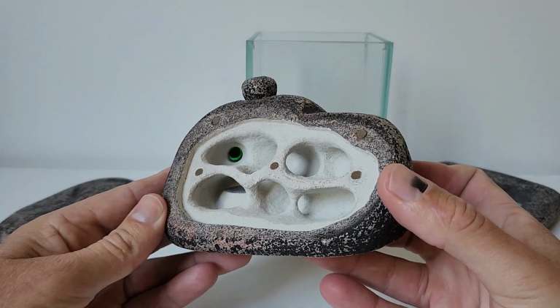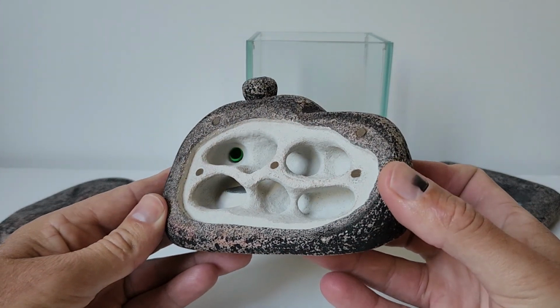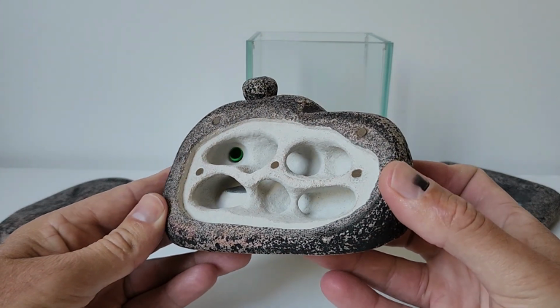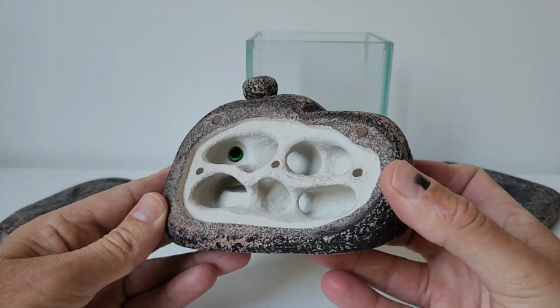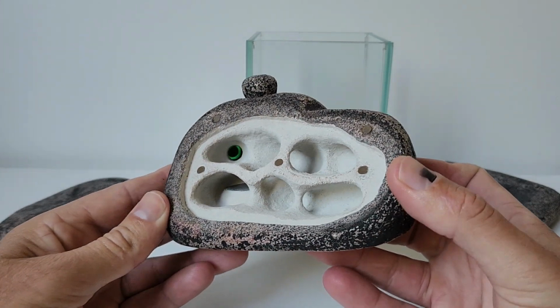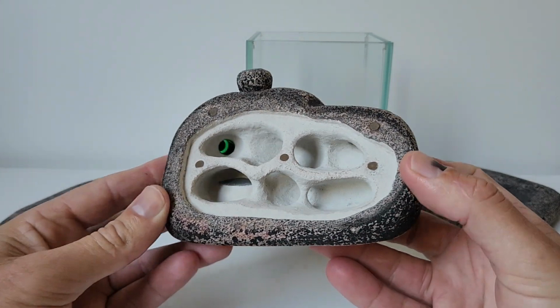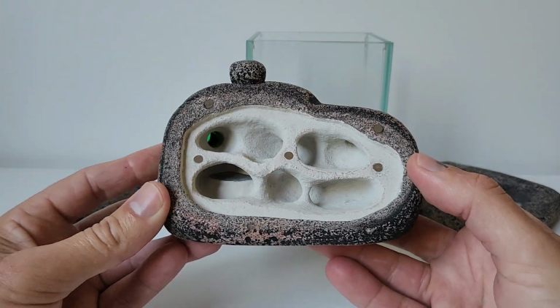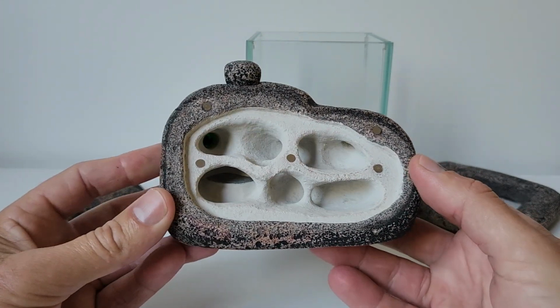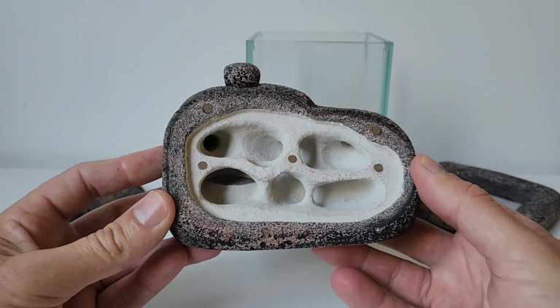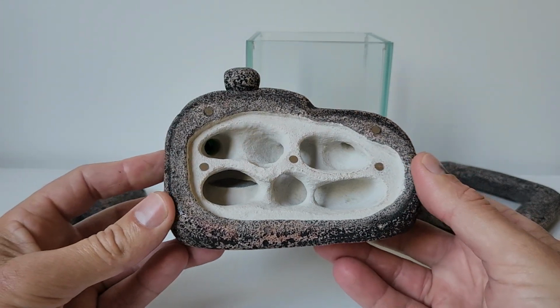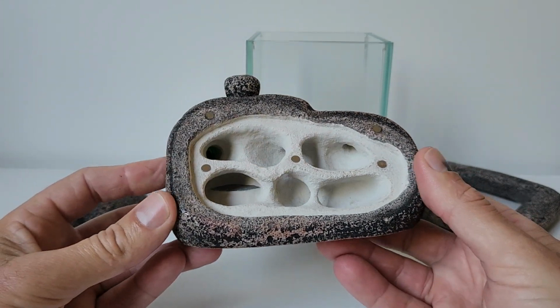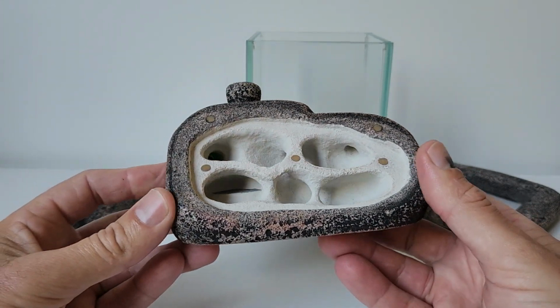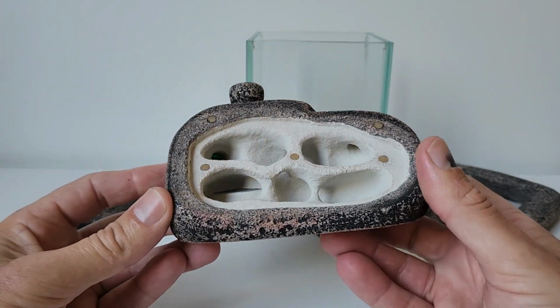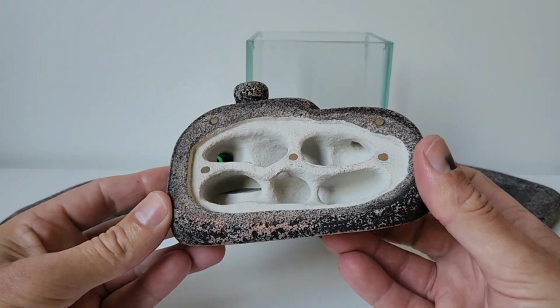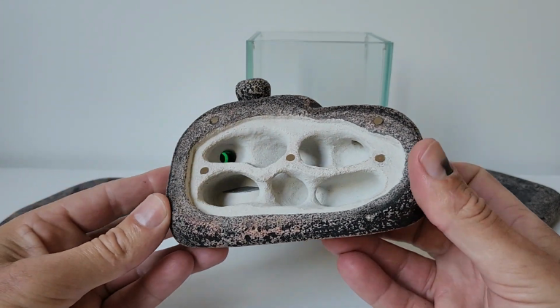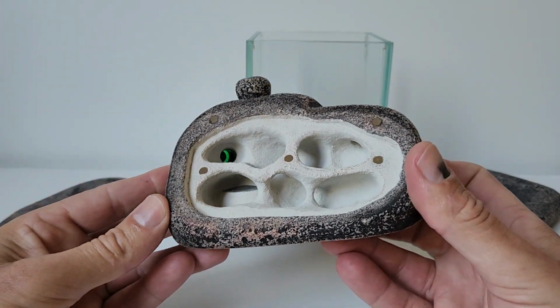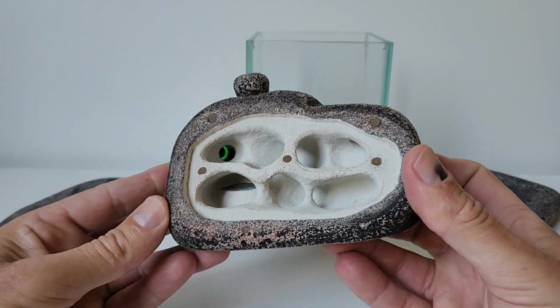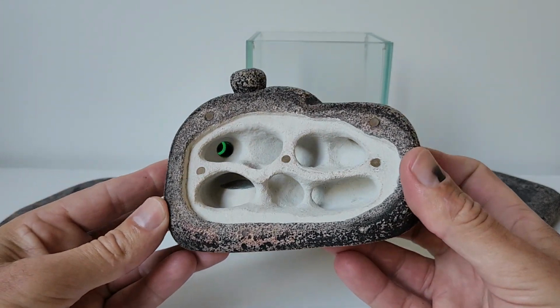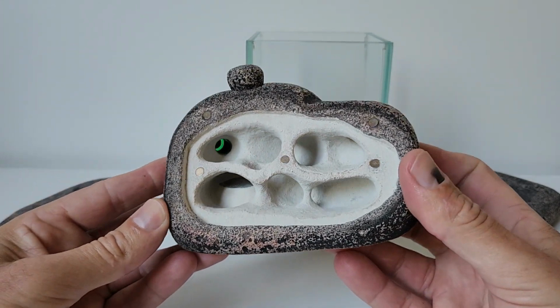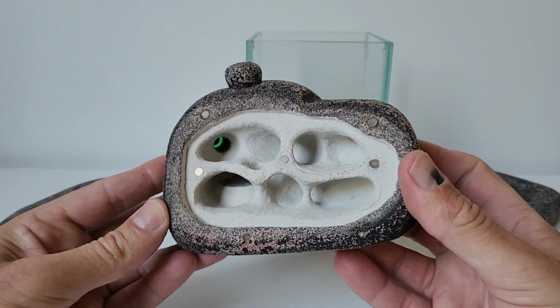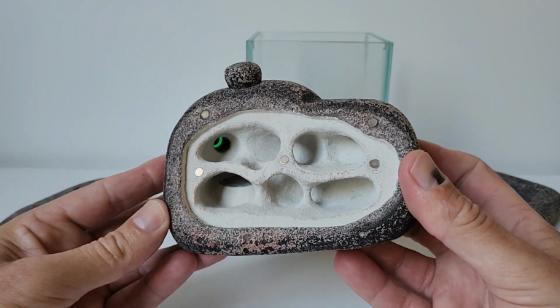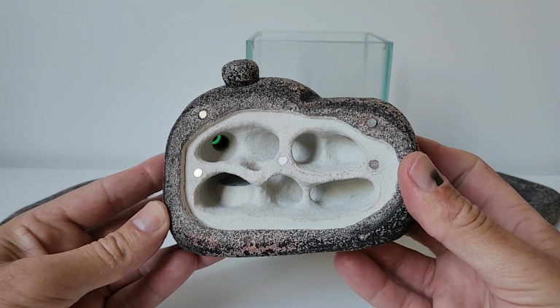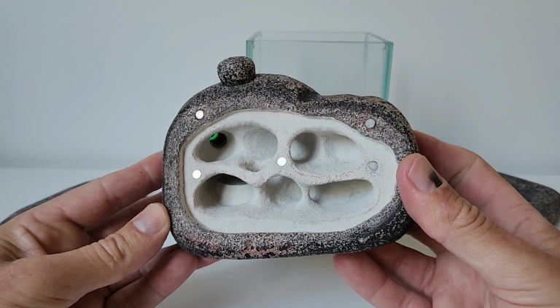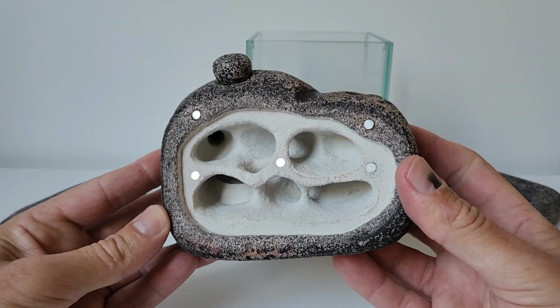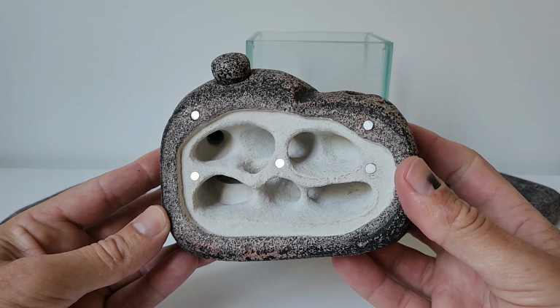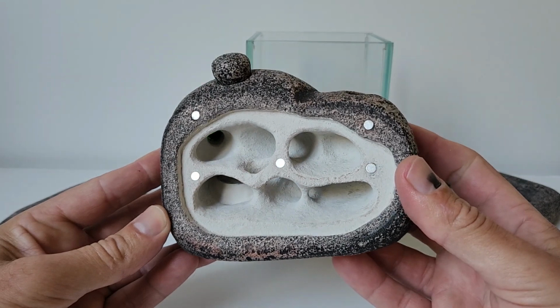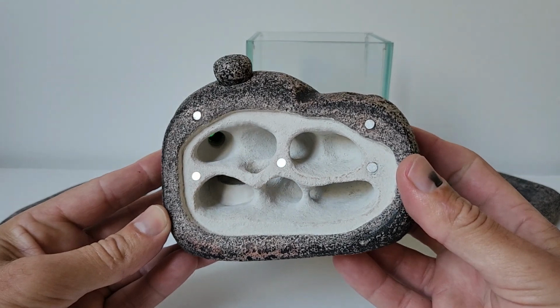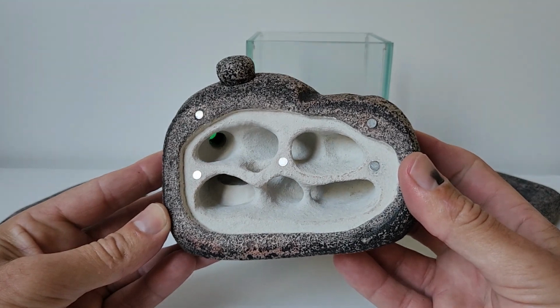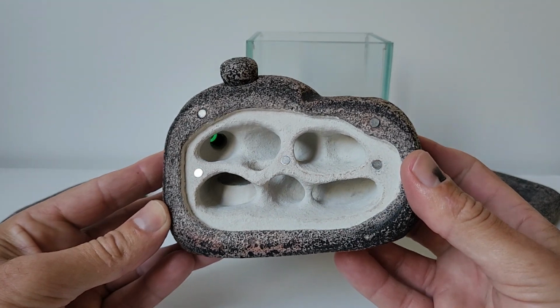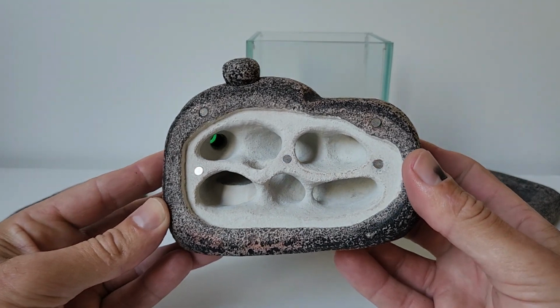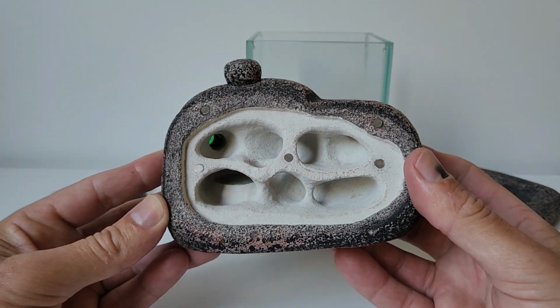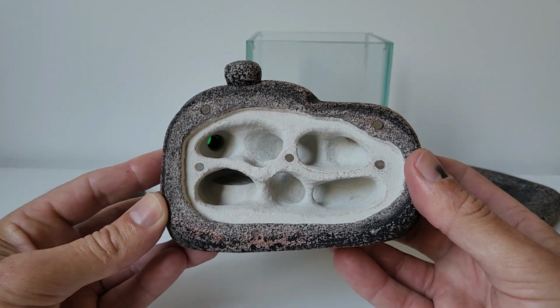It's cleaned up pretty nice. Ready for new ants.